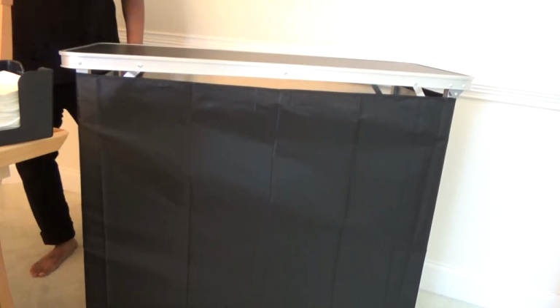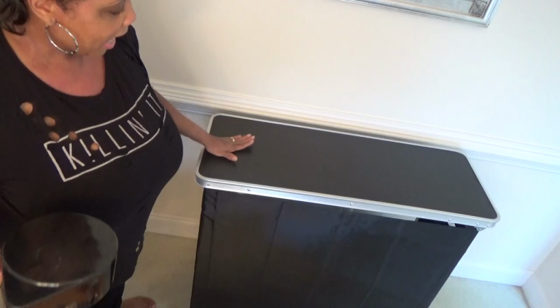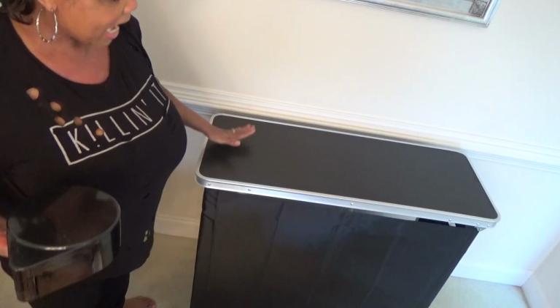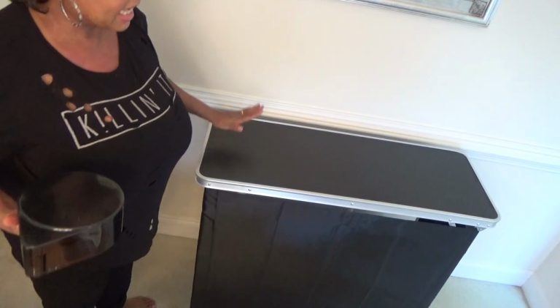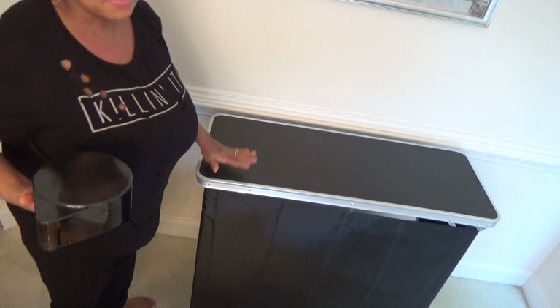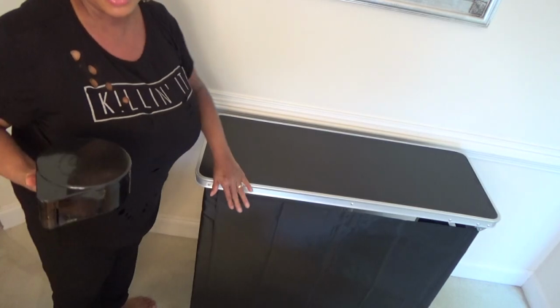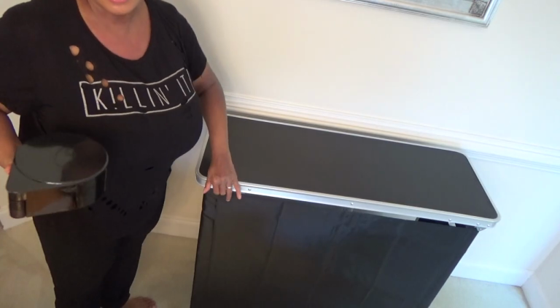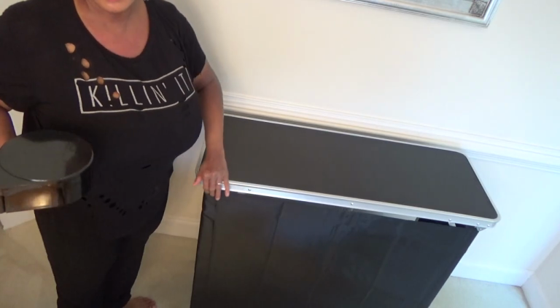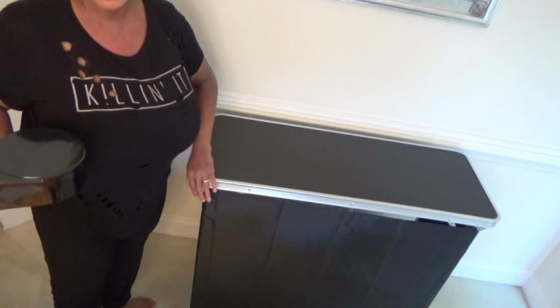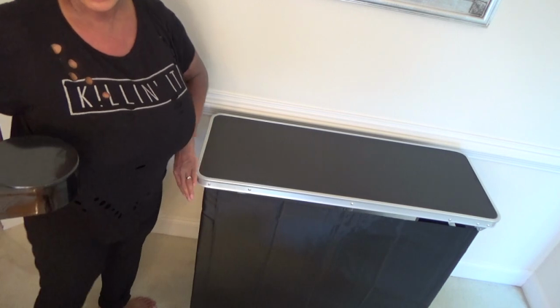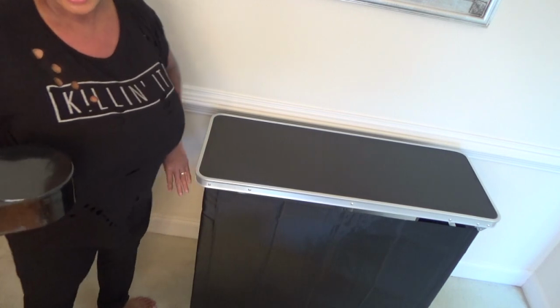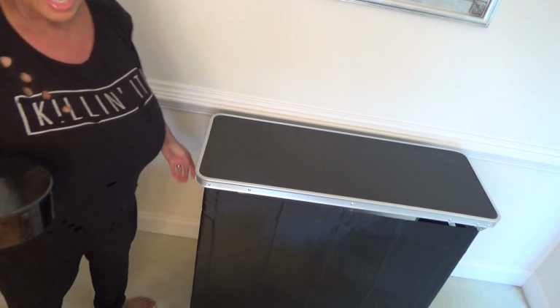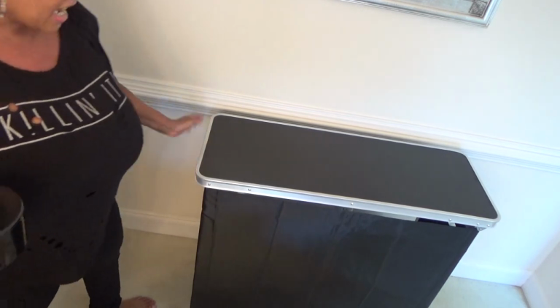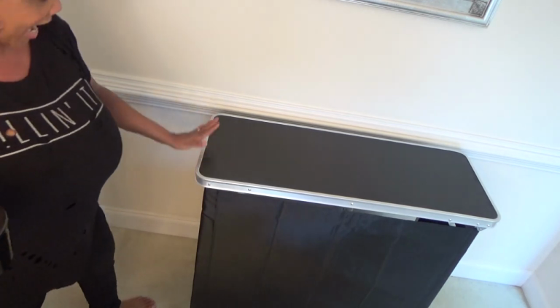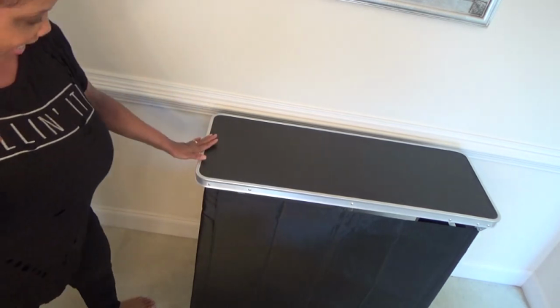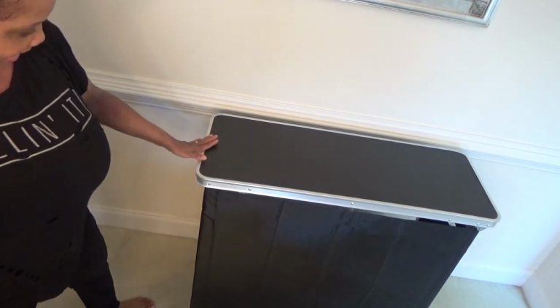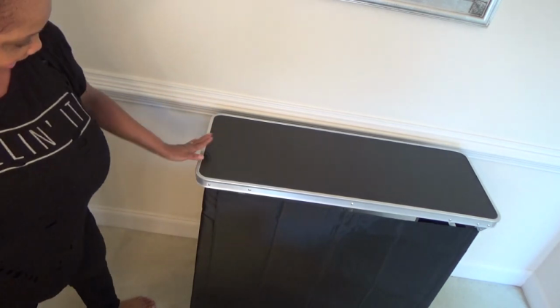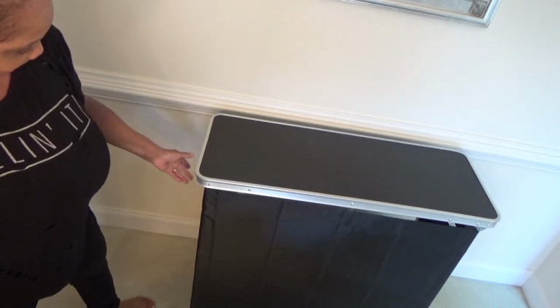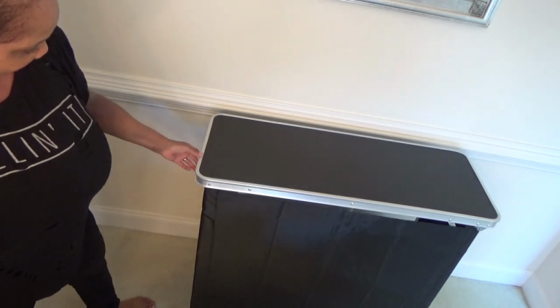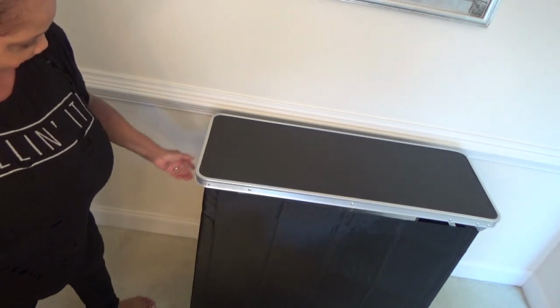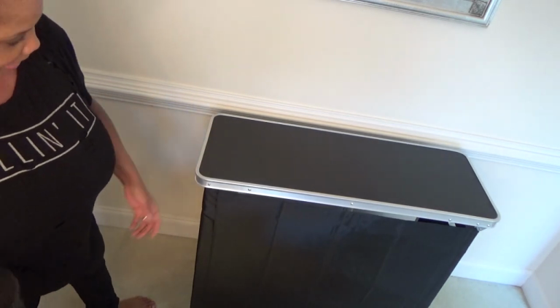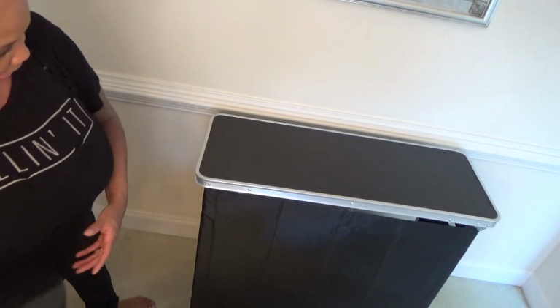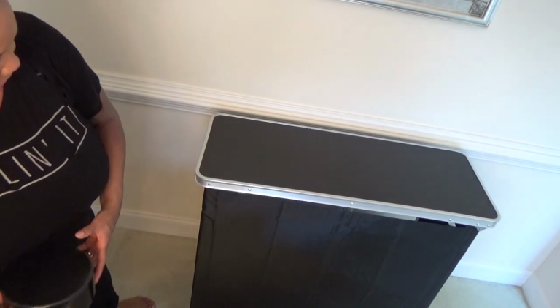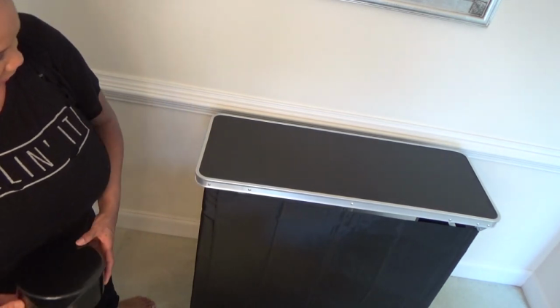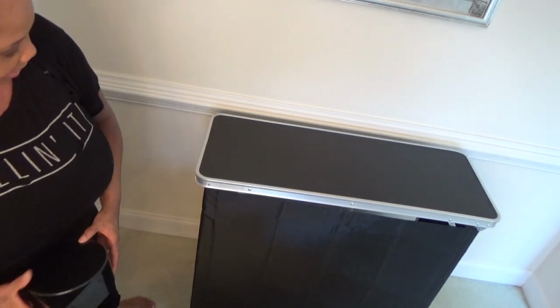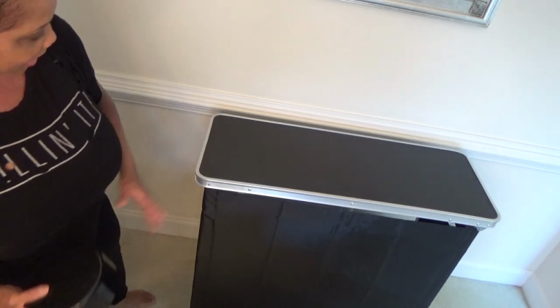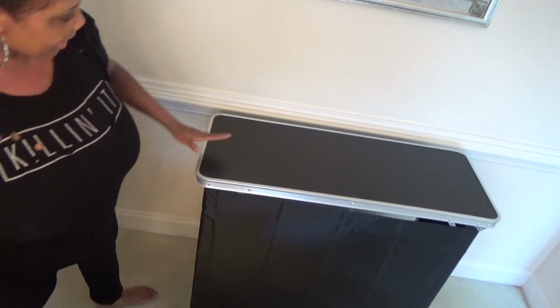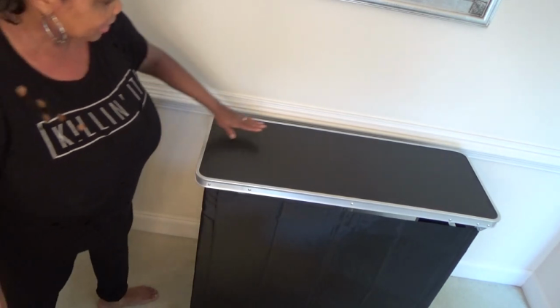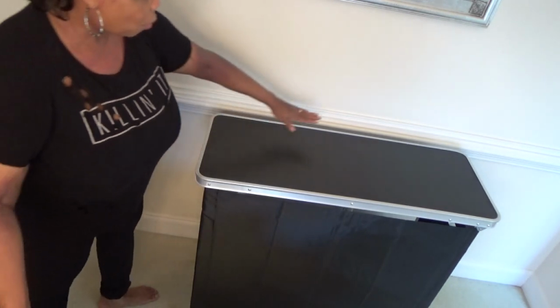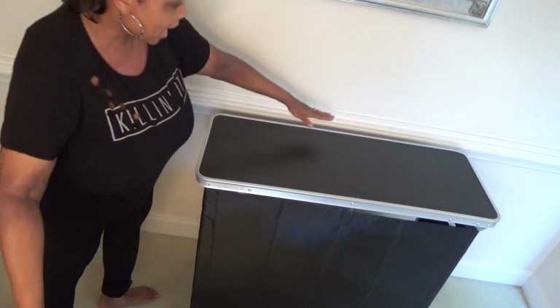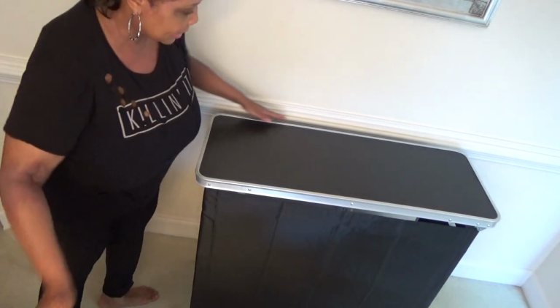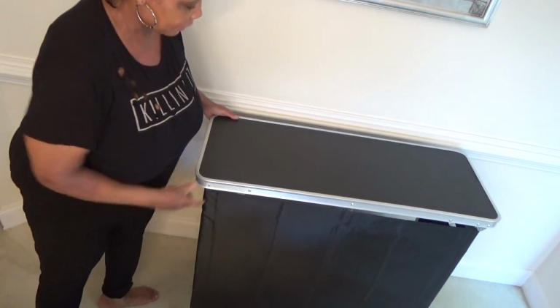I give this an A. I would love it. And it's wide enough.